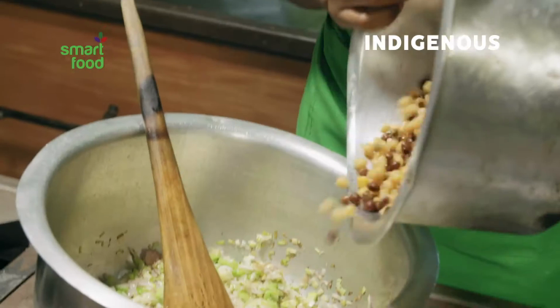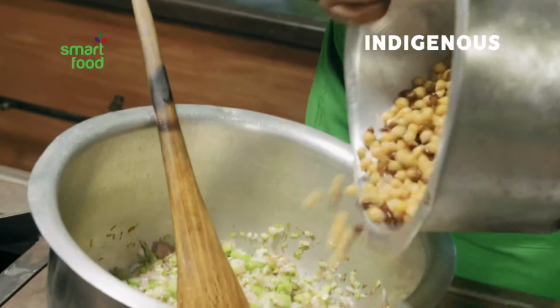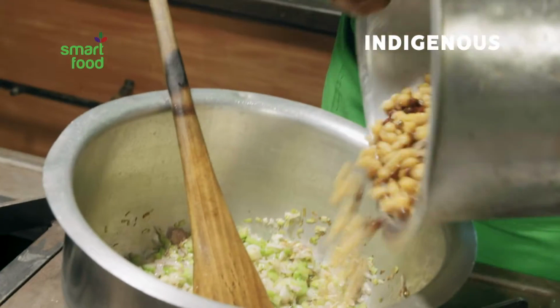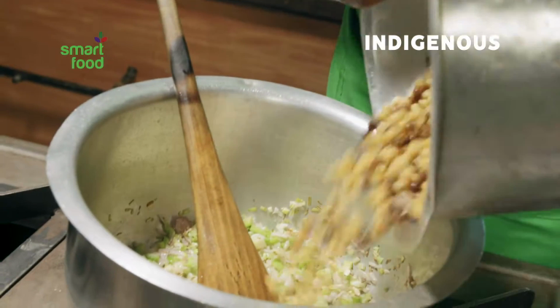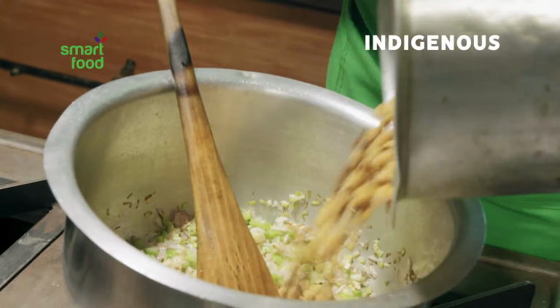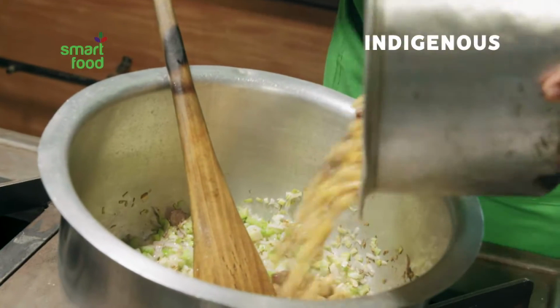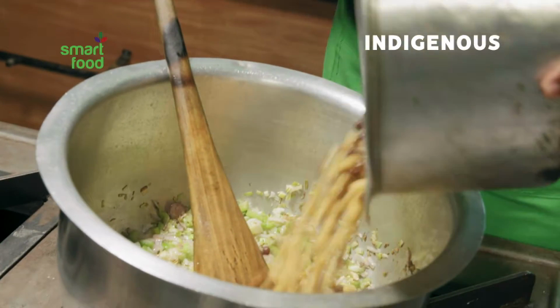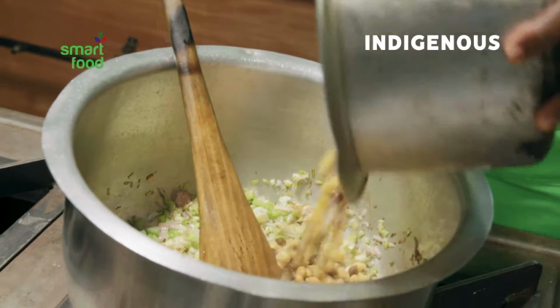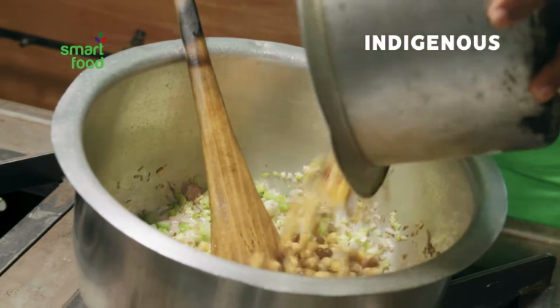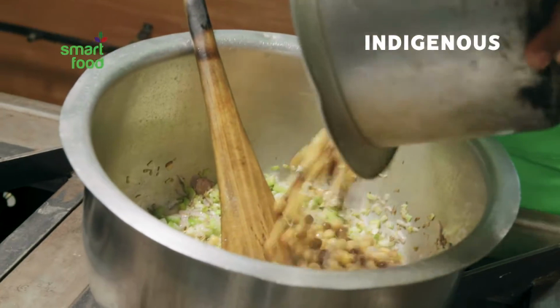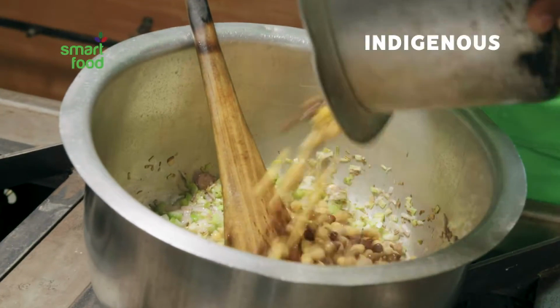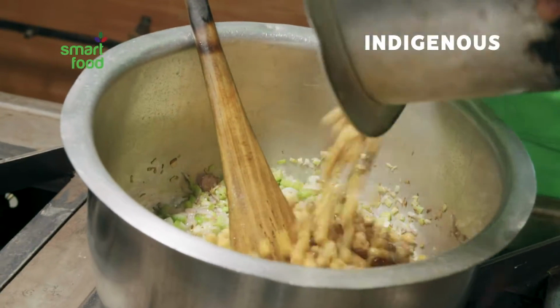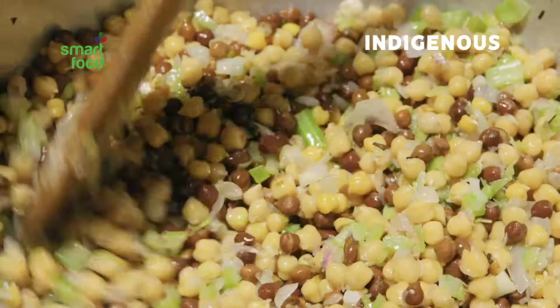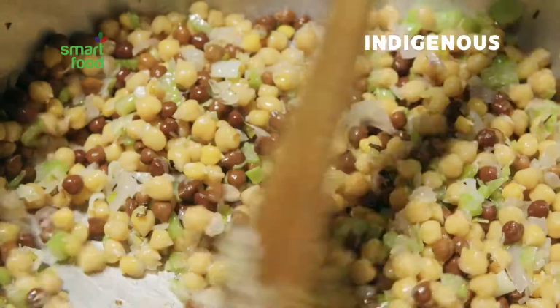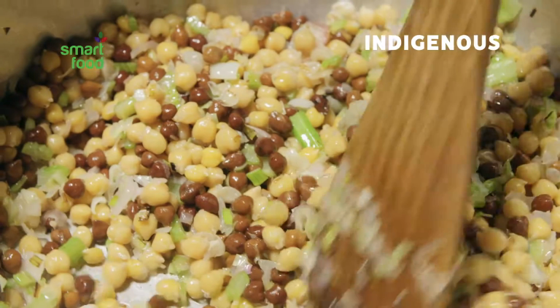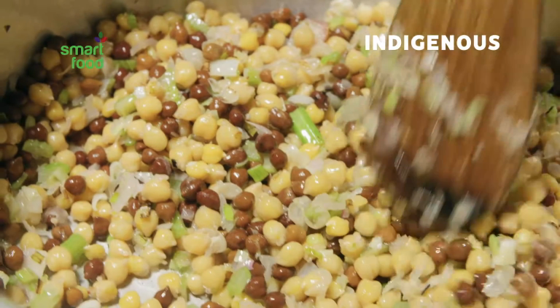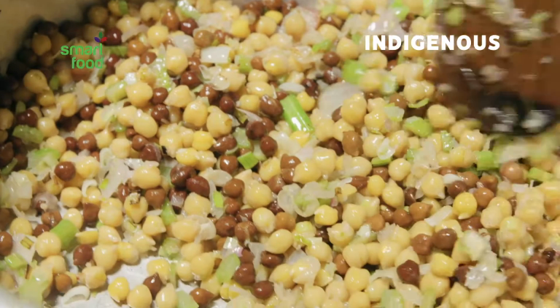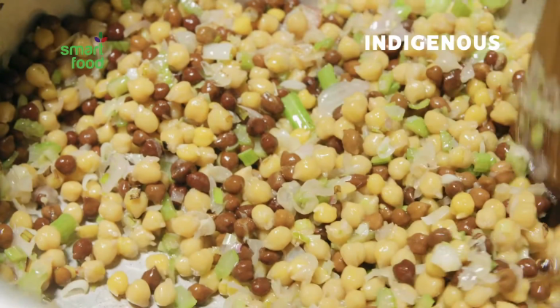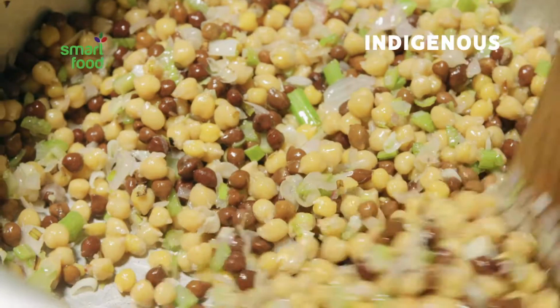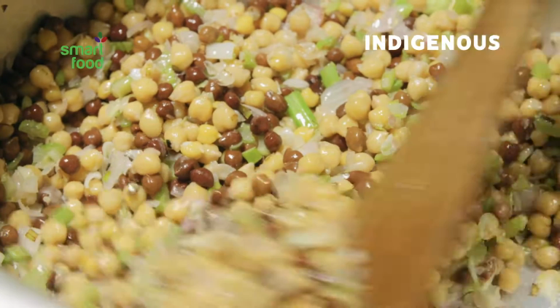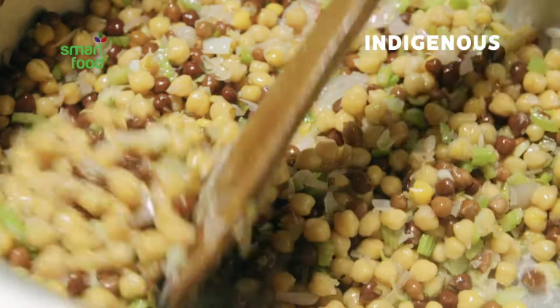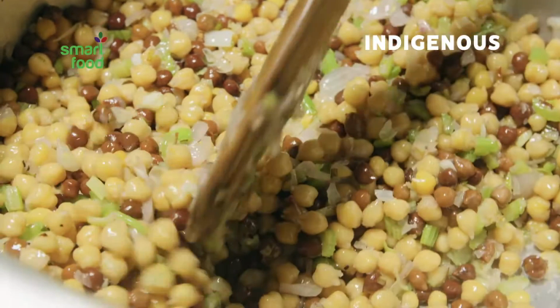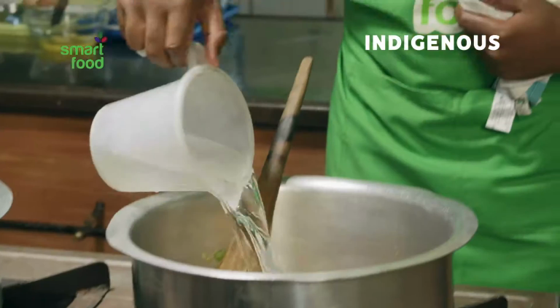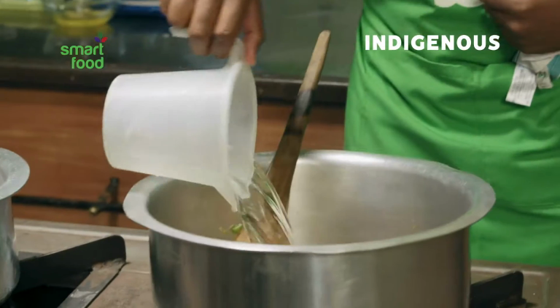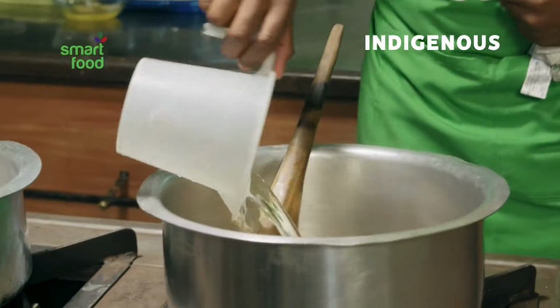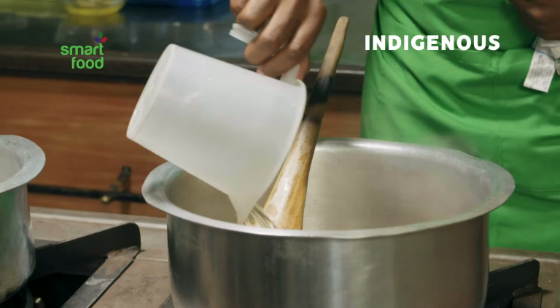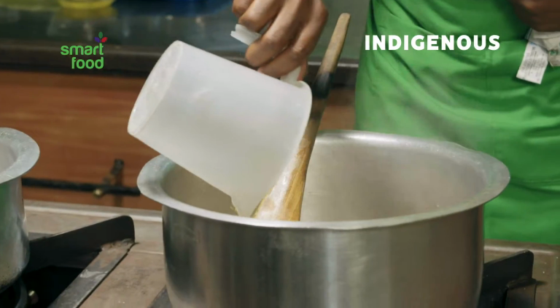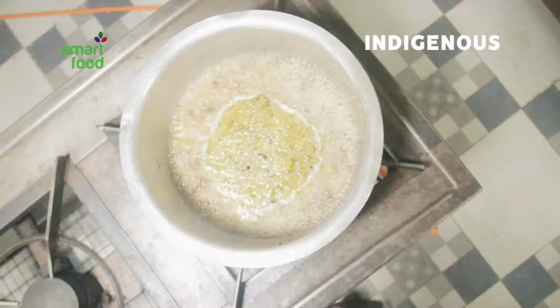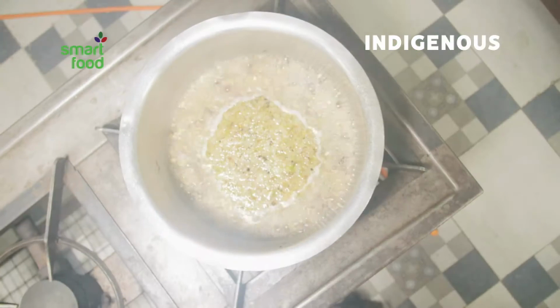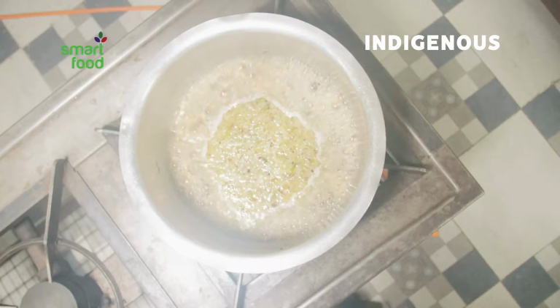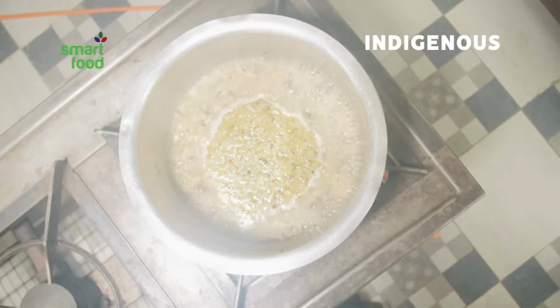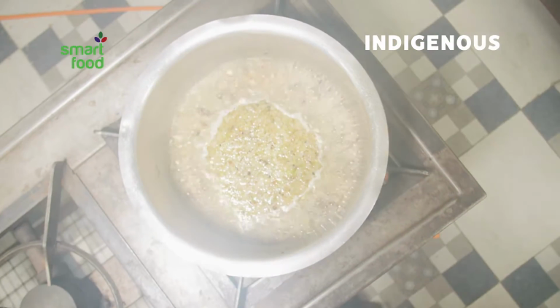Pour in 500 grams of boiled chickpeas. Add water and allow to simmer.